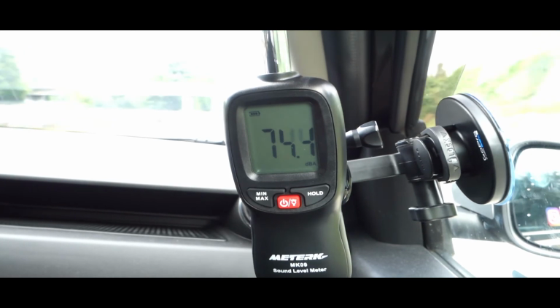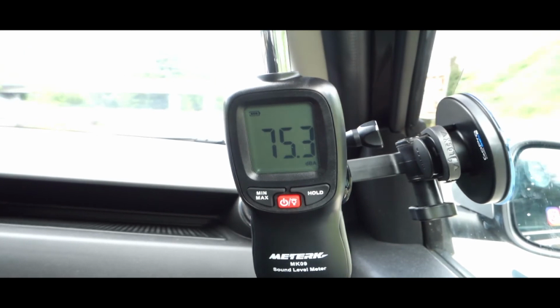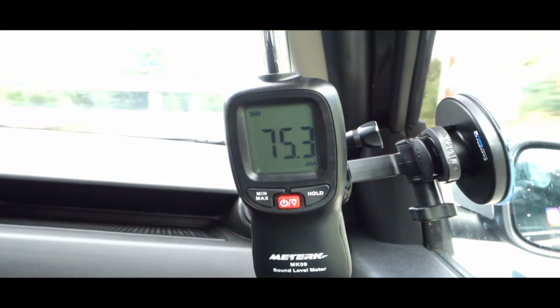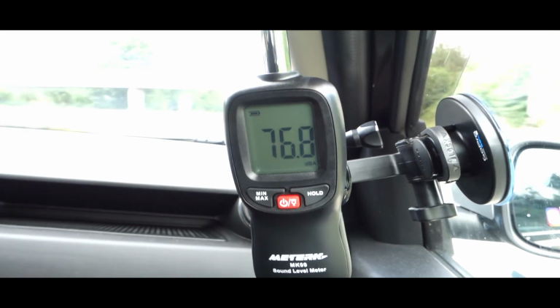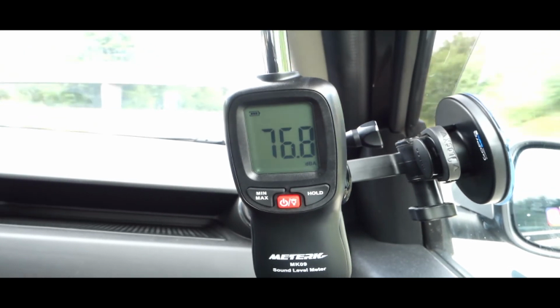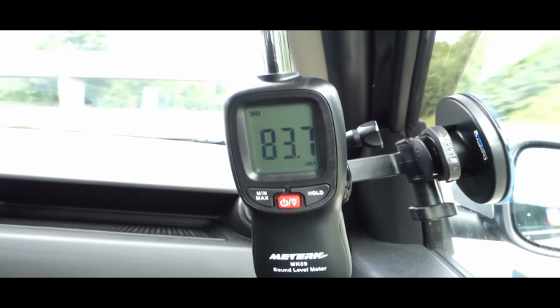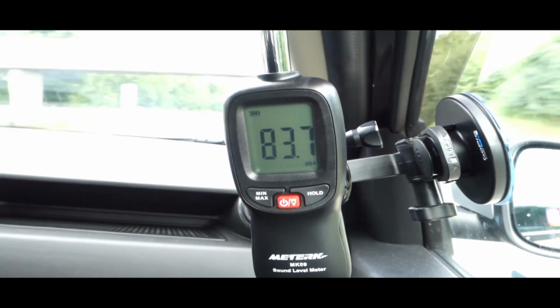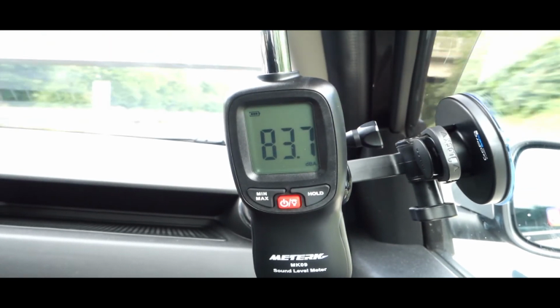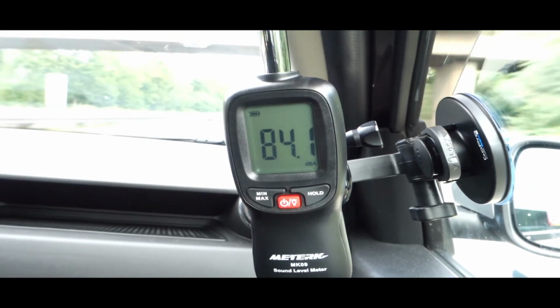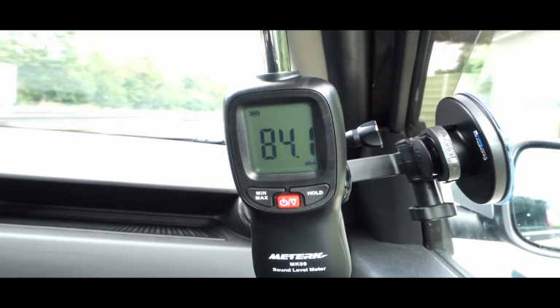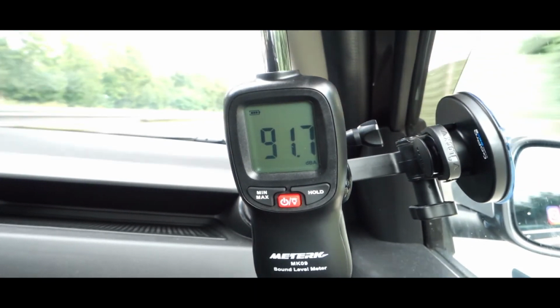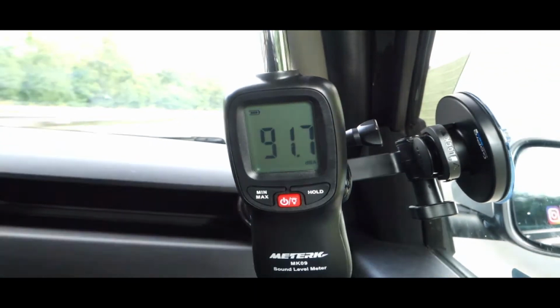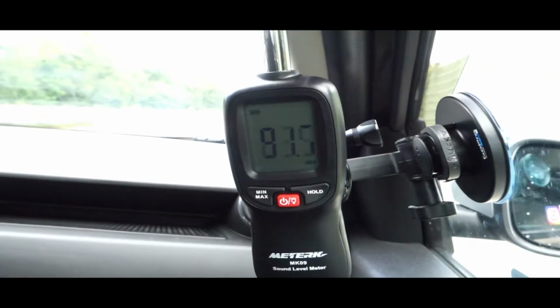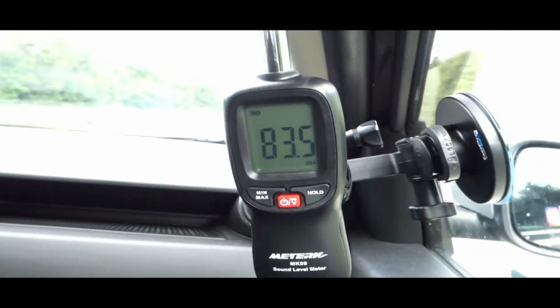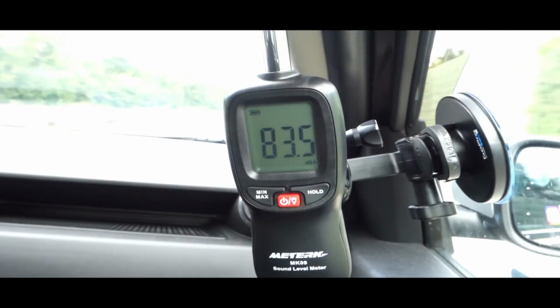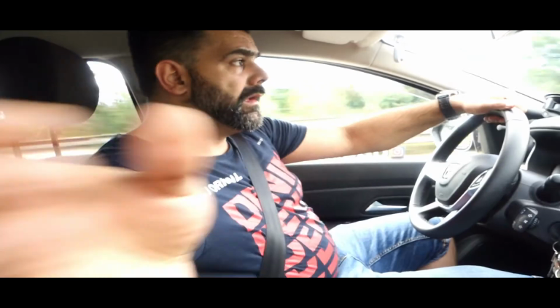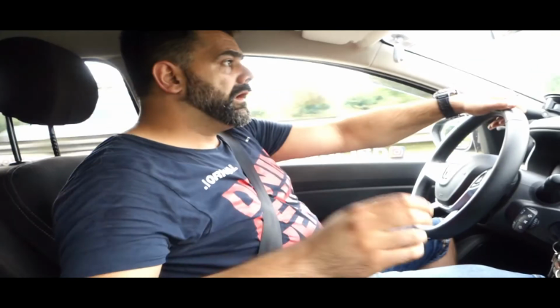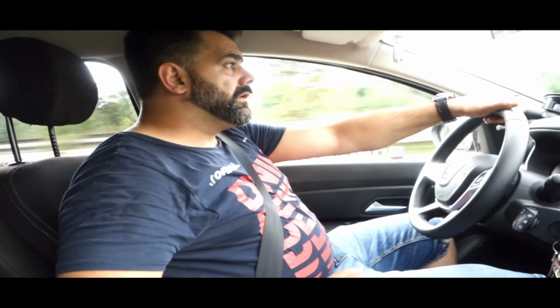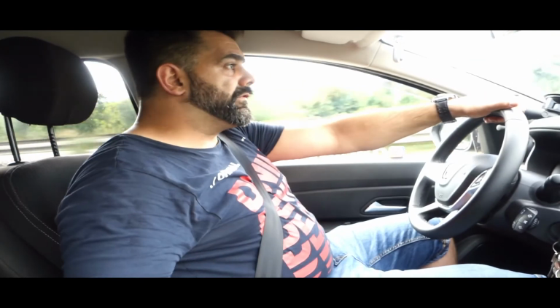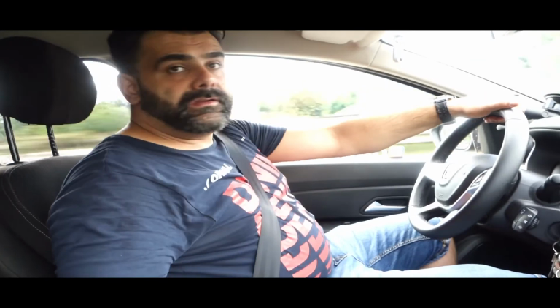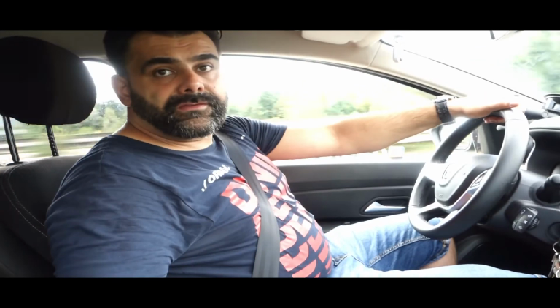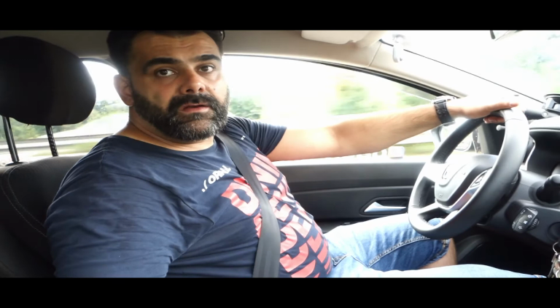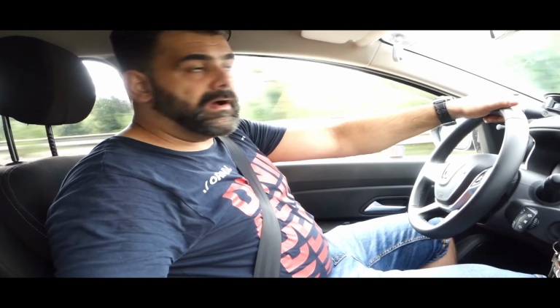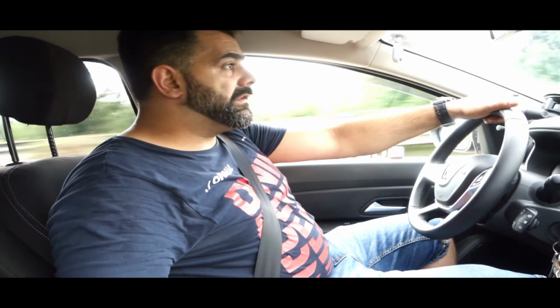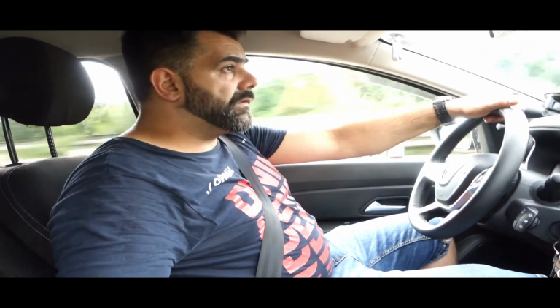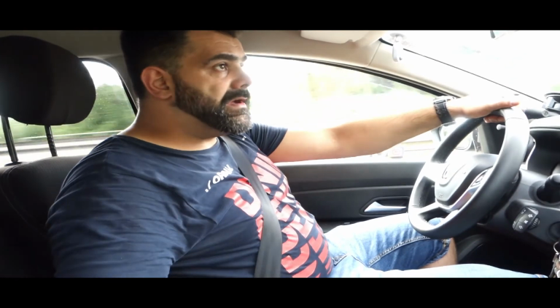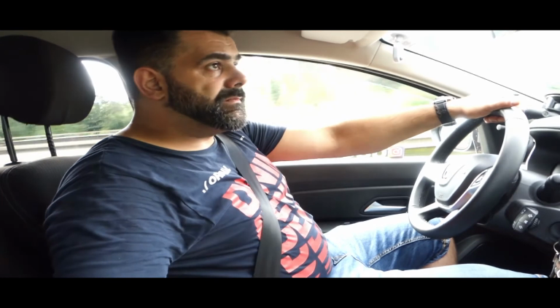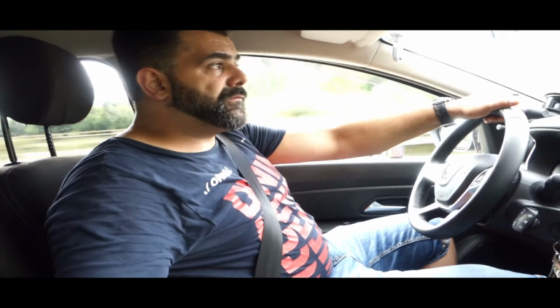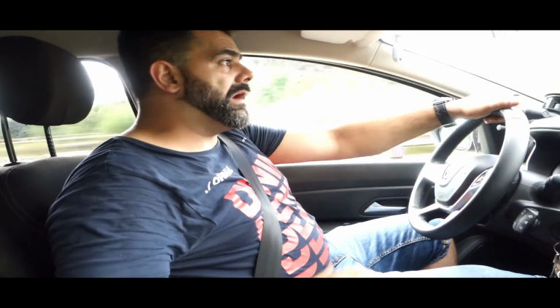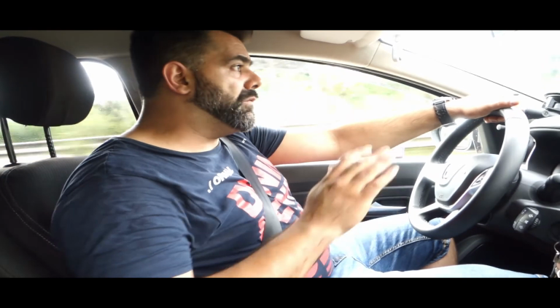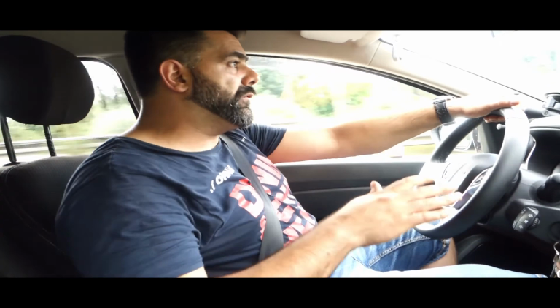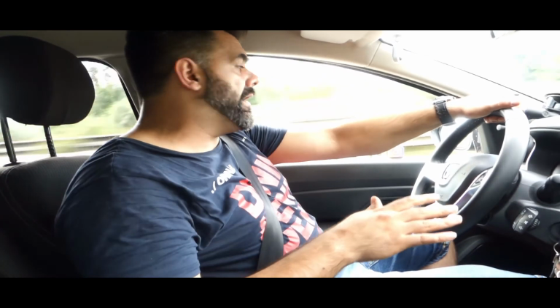You see — you hardly hit 80 decibels. You can see for yourself: that was the measurement from the highway drive.